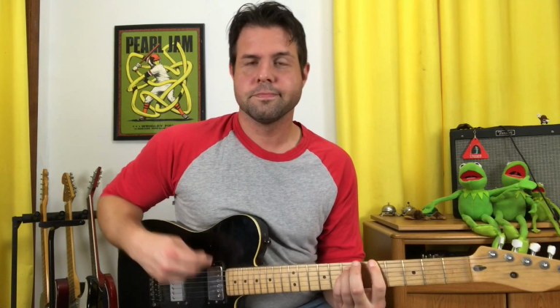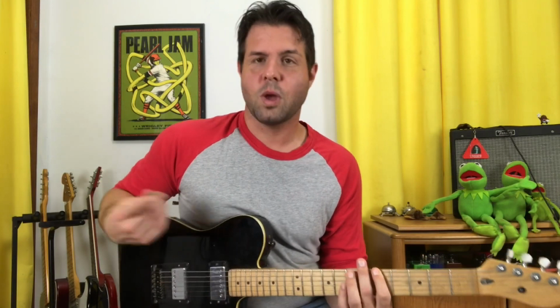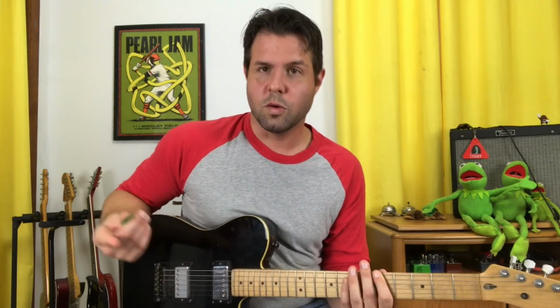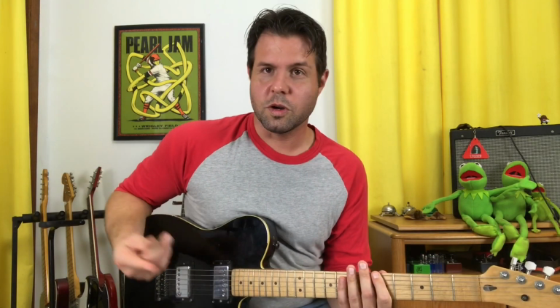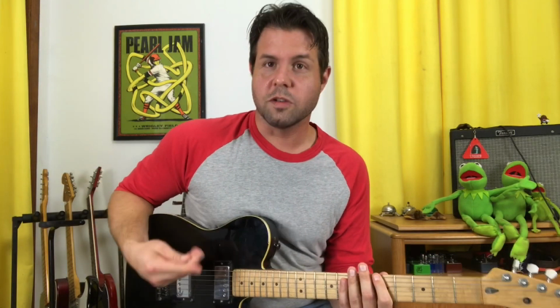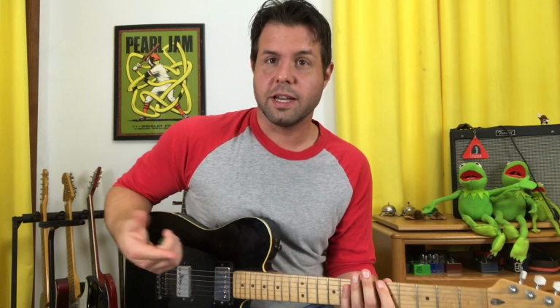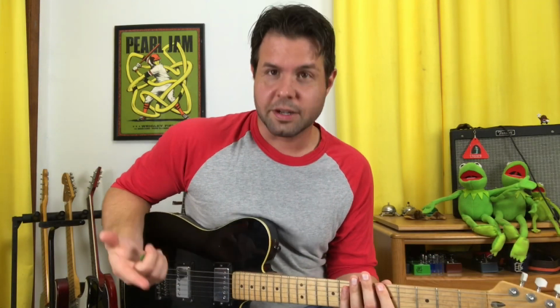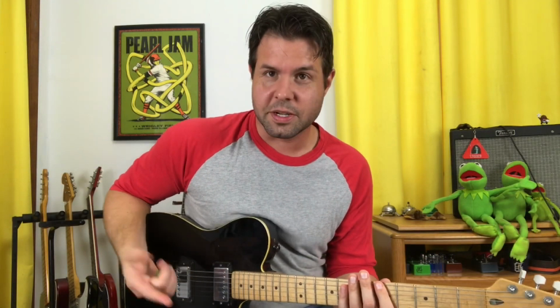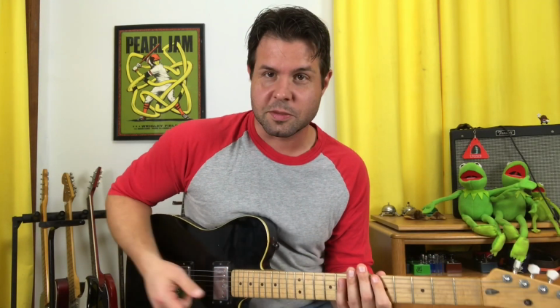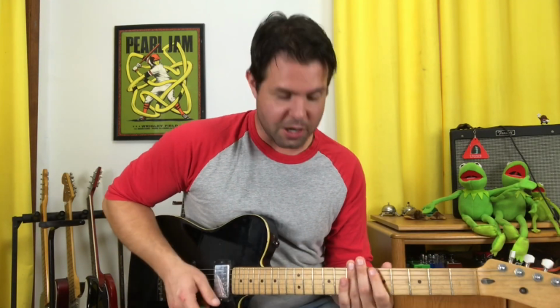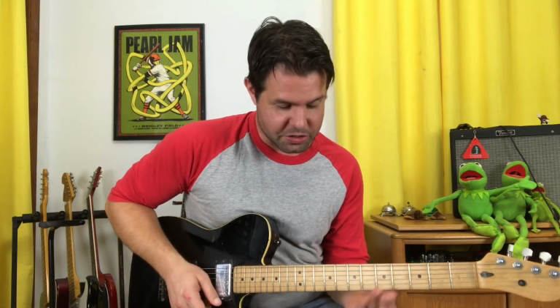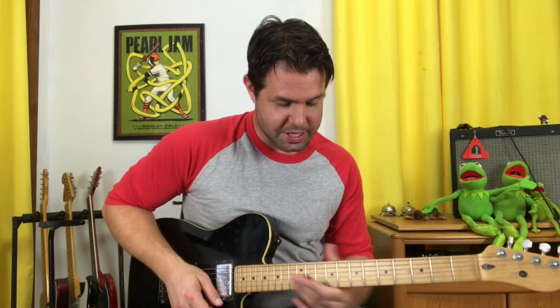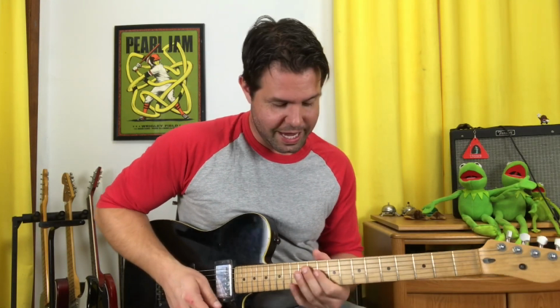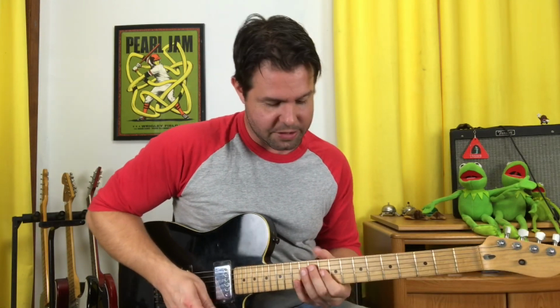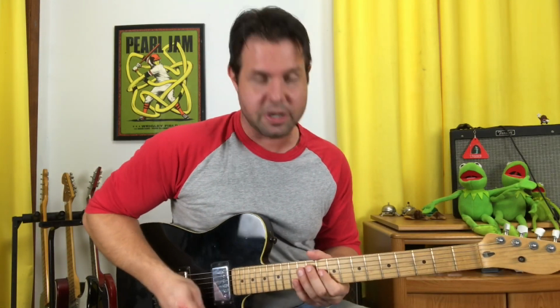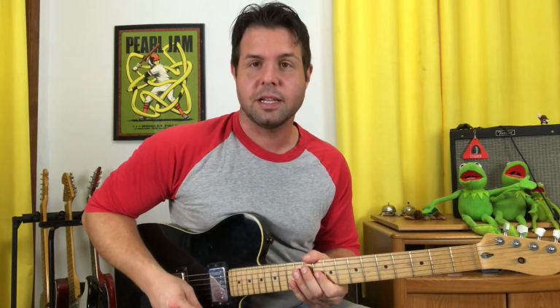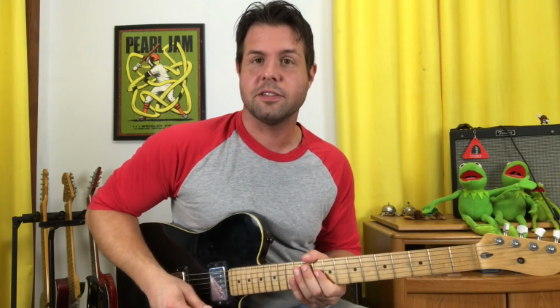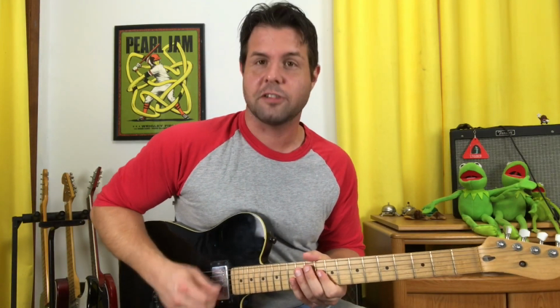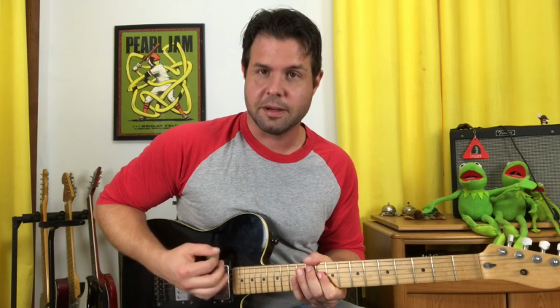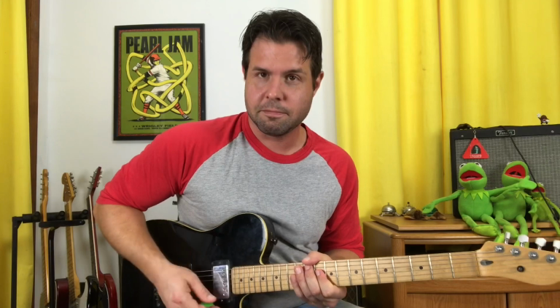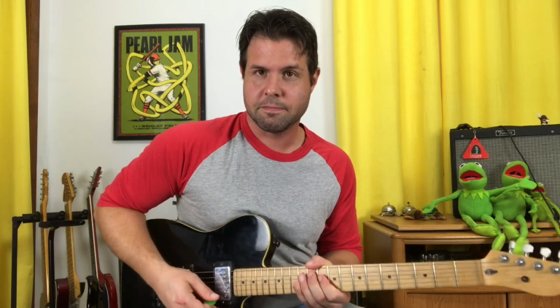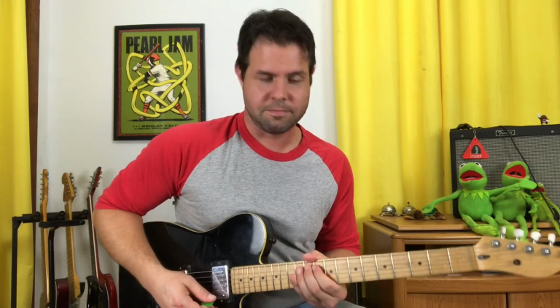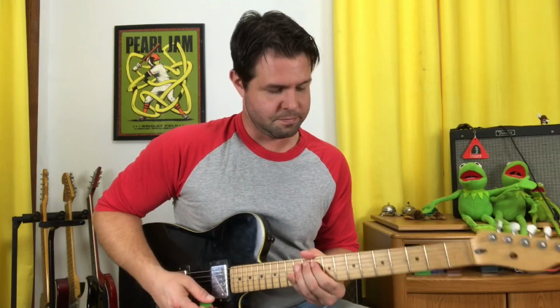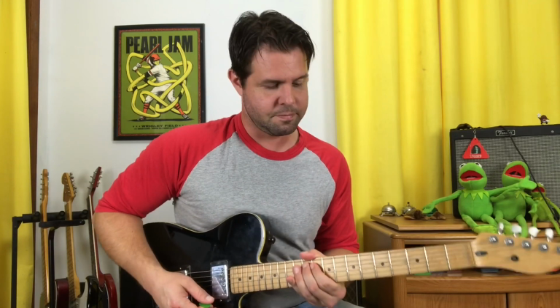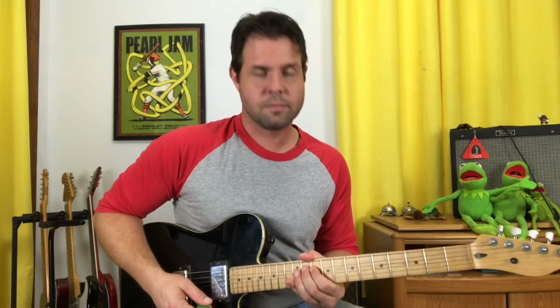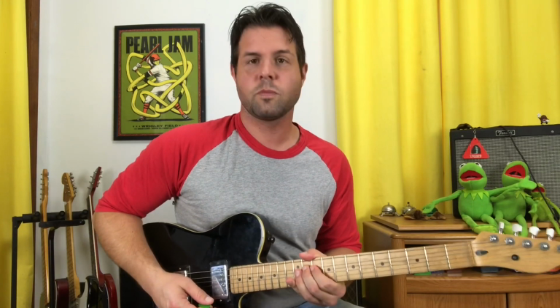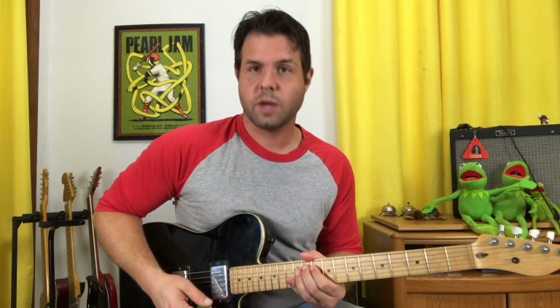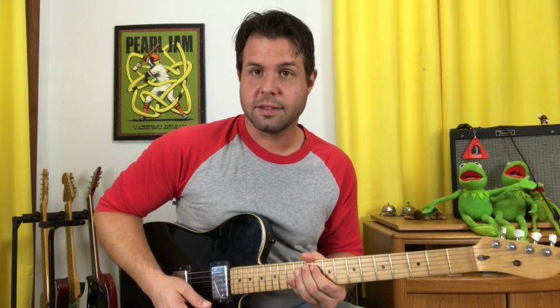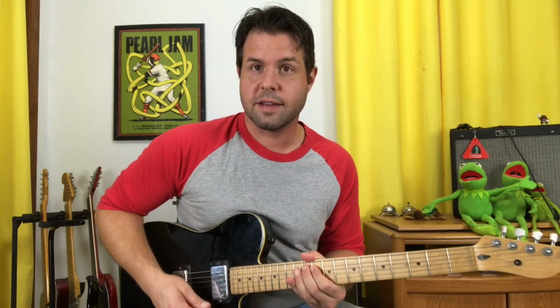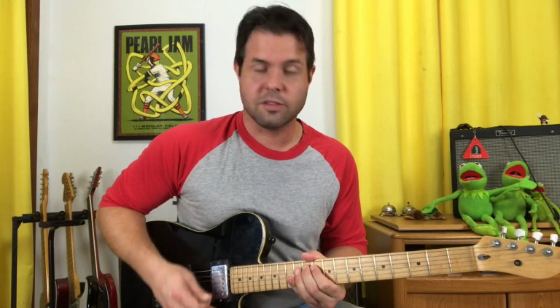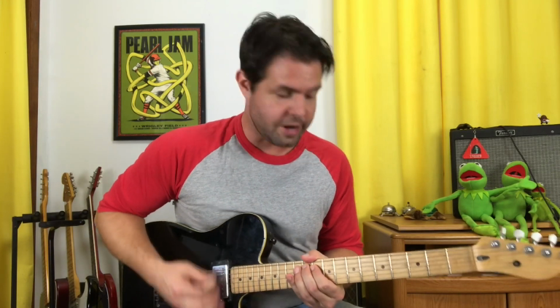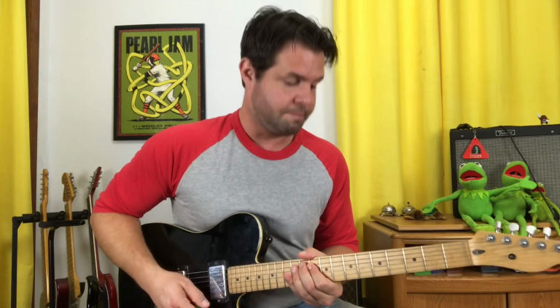Over and over again, and Chris's part is just the A string 11th fret and 7th fret.